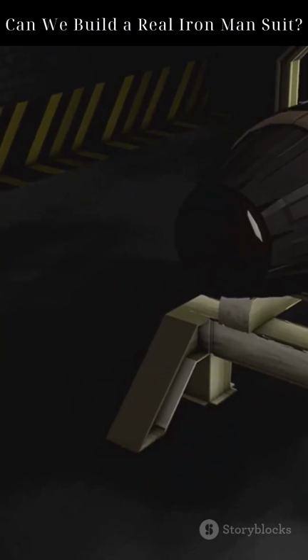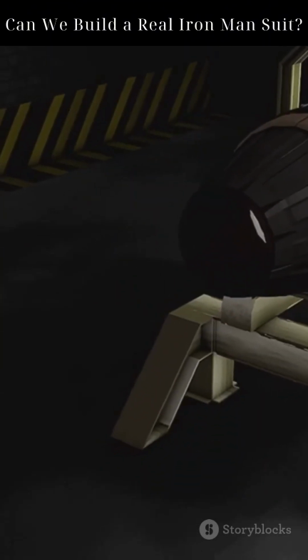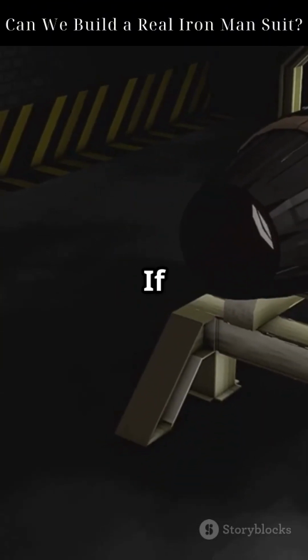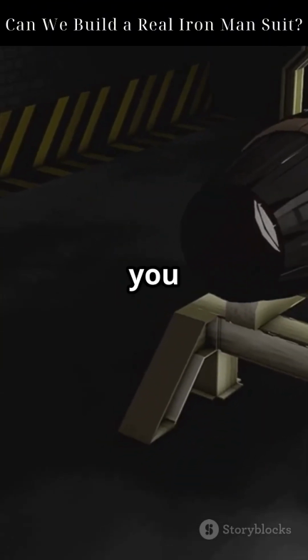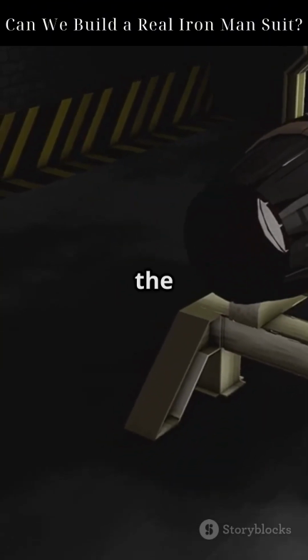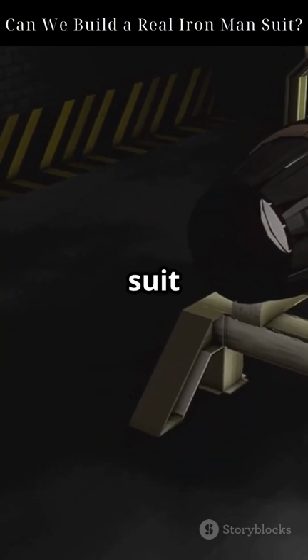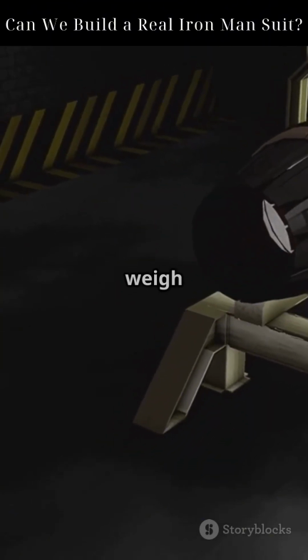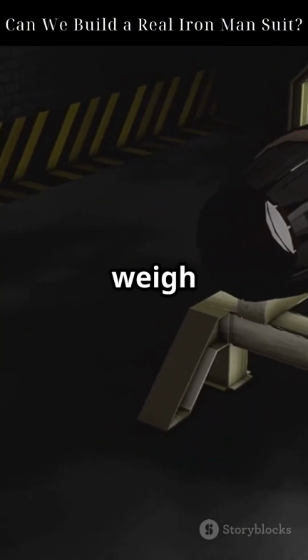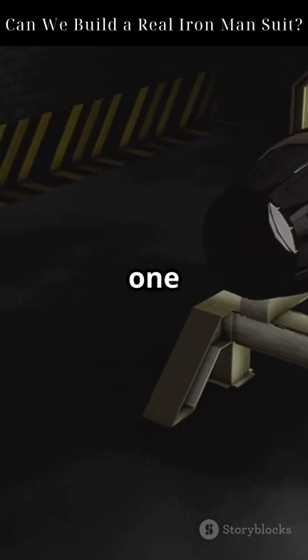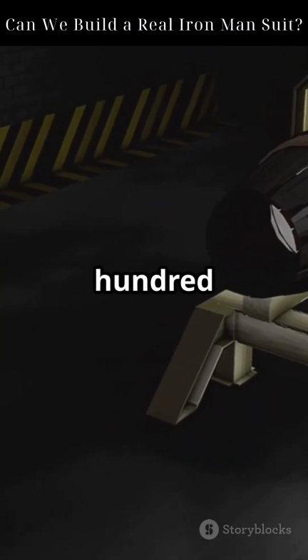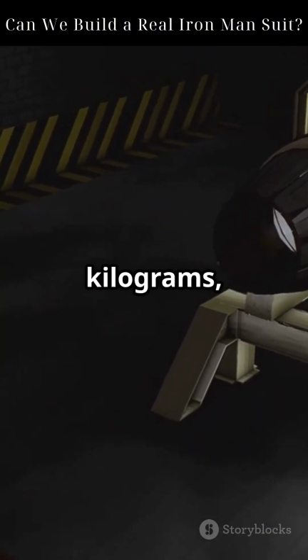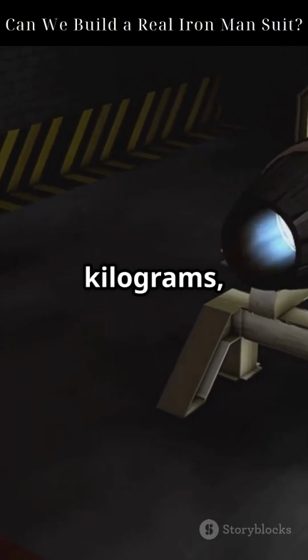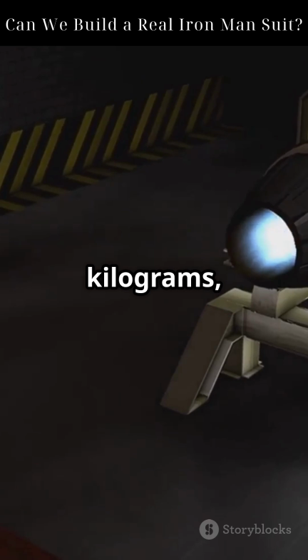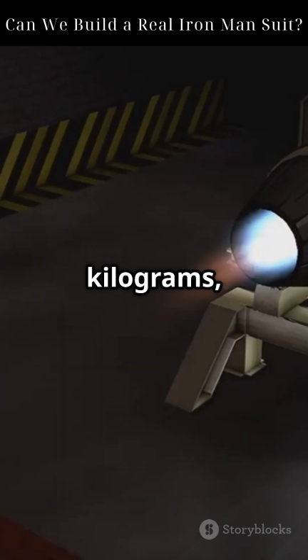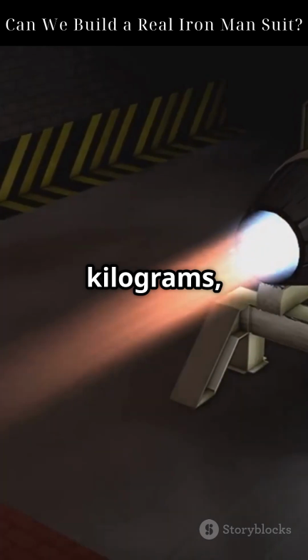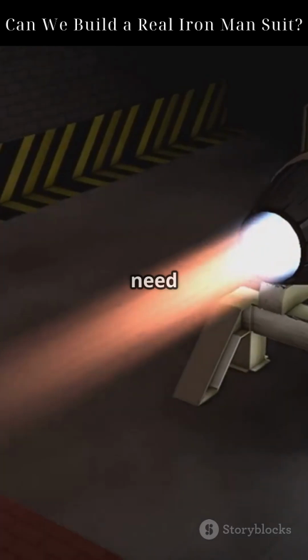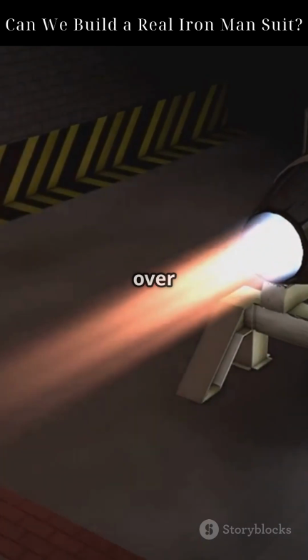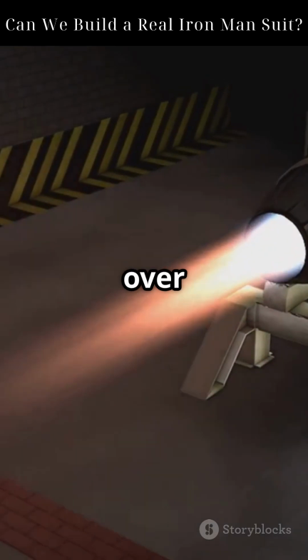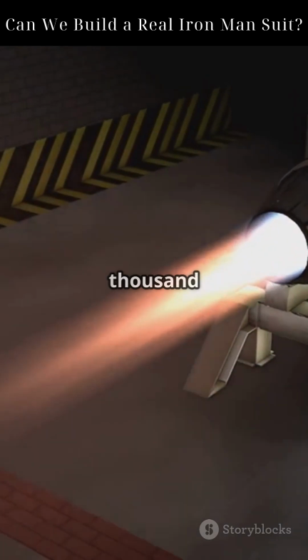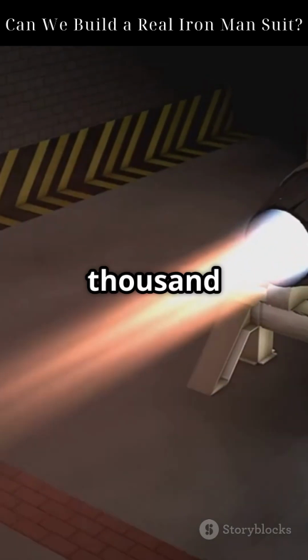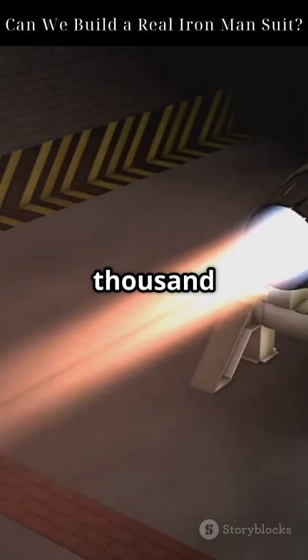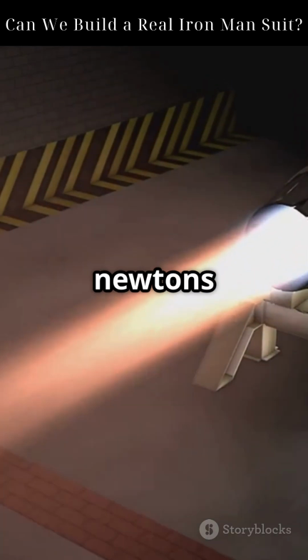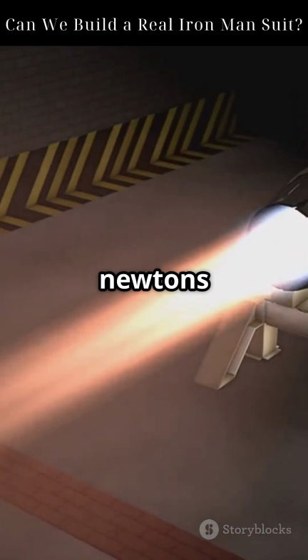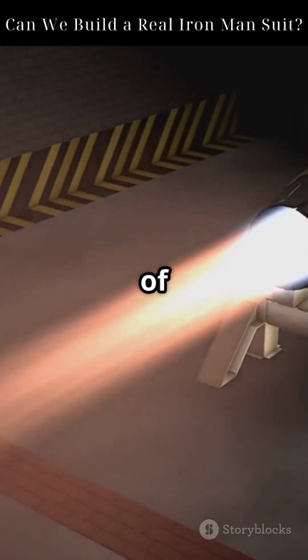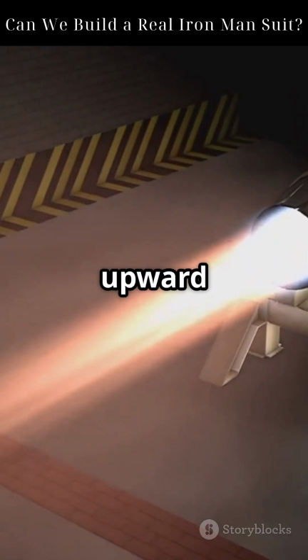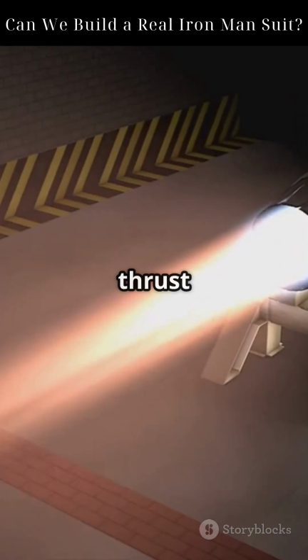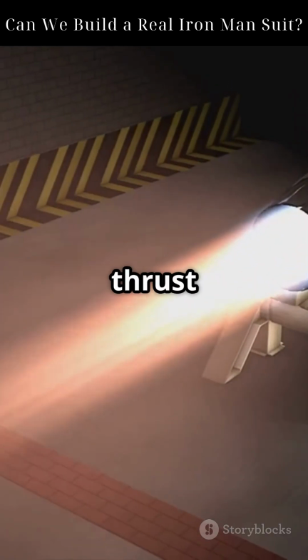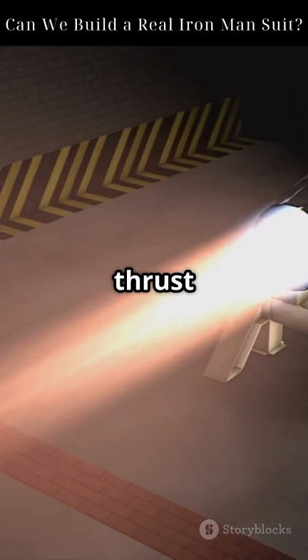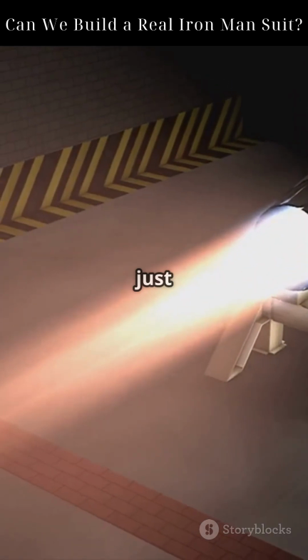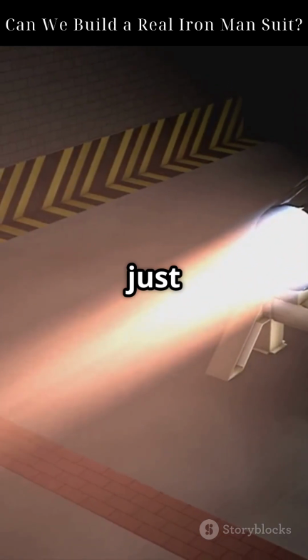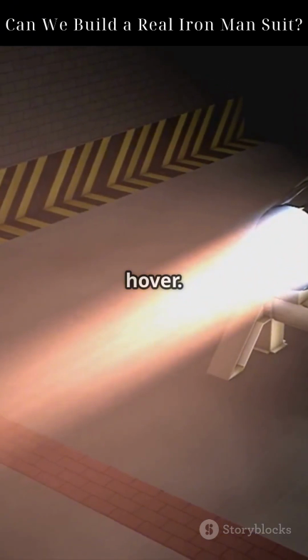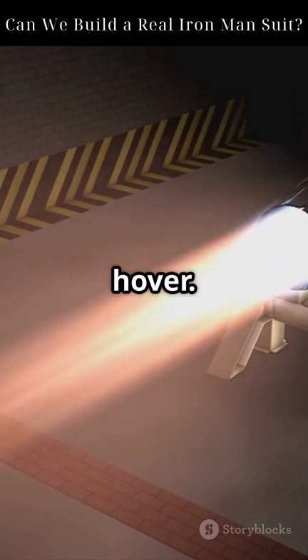If you in the suit weigh 100 kilograms, you need over 1,000 newtons of upward thrust just to hover.